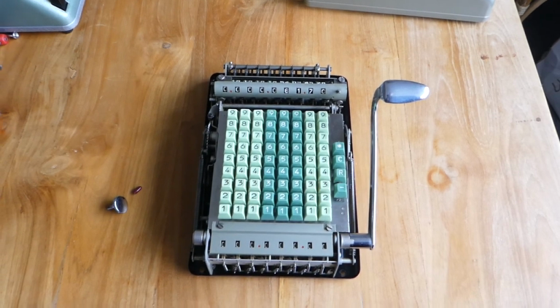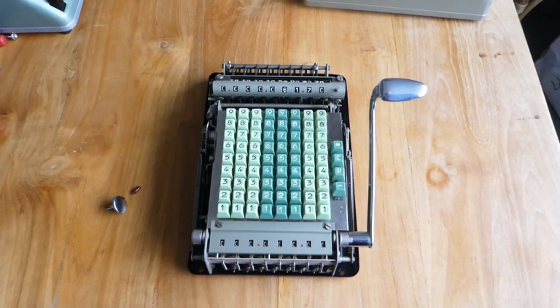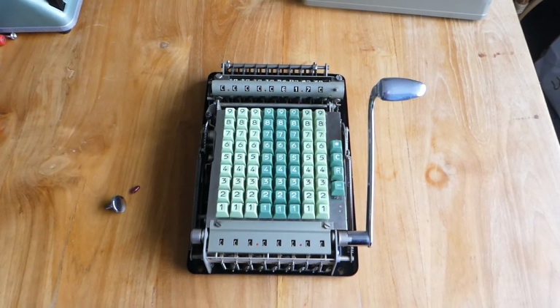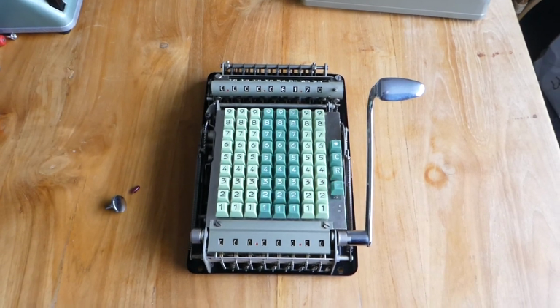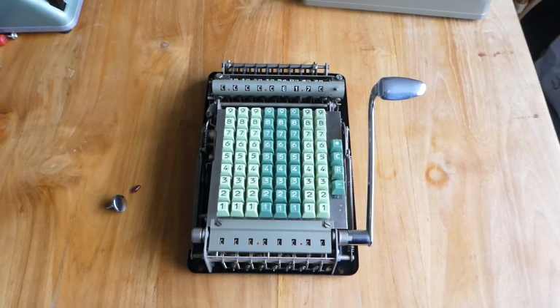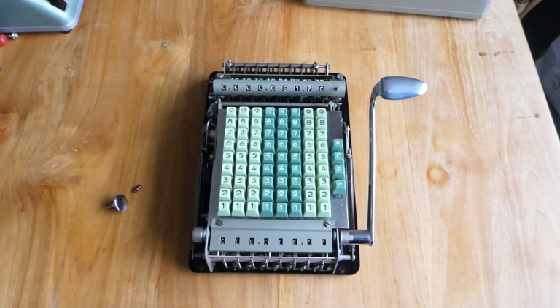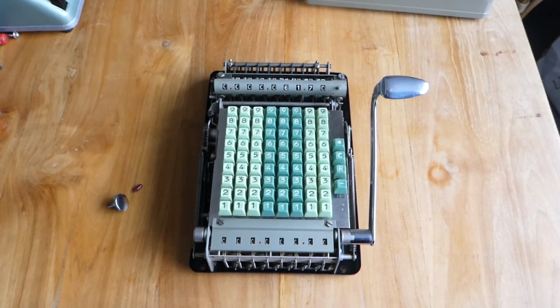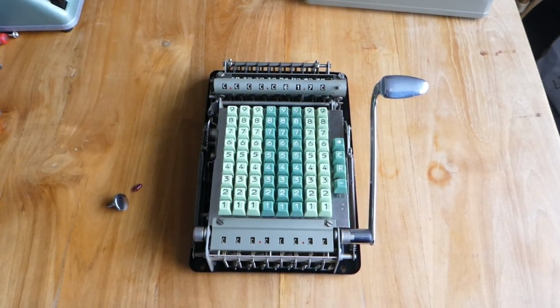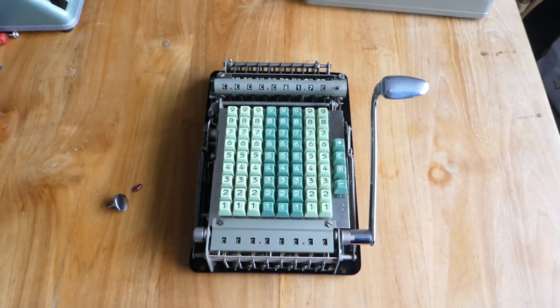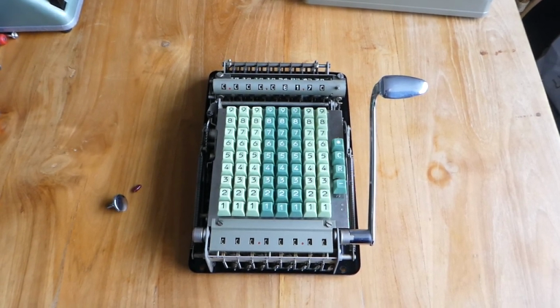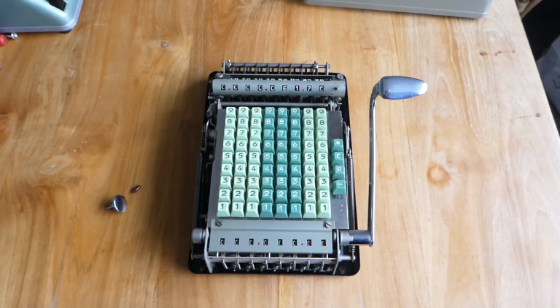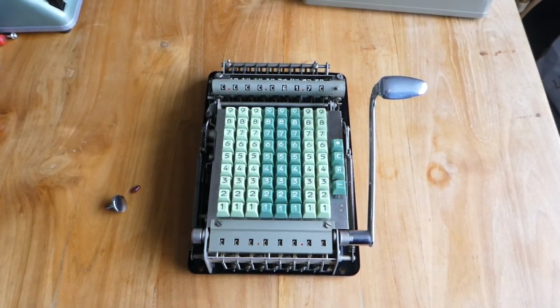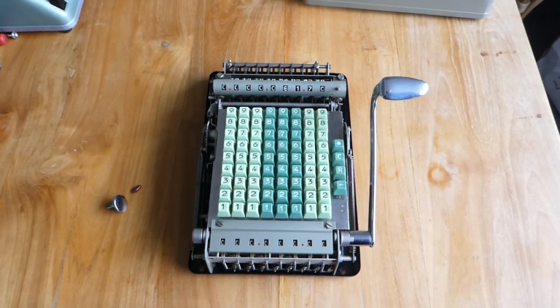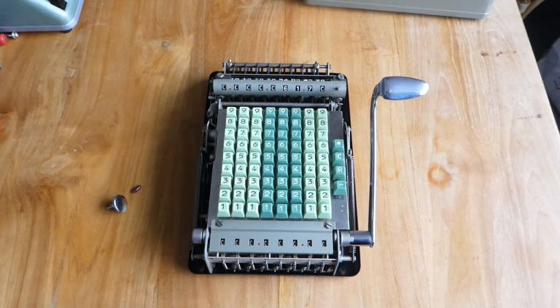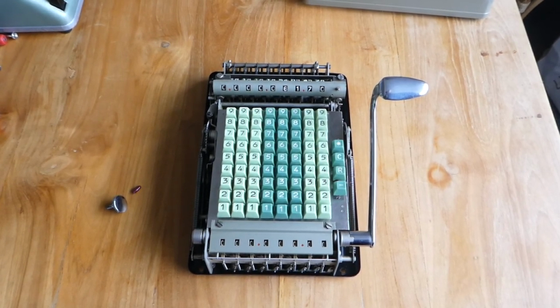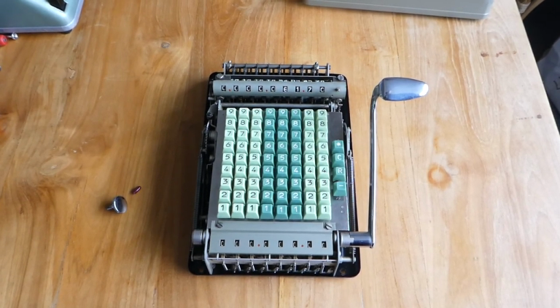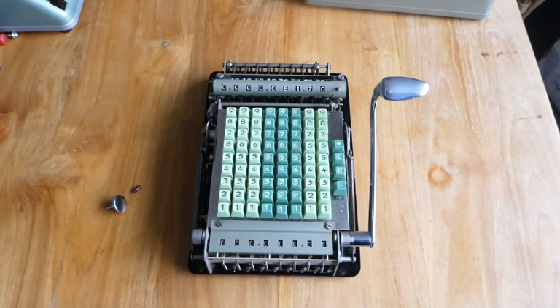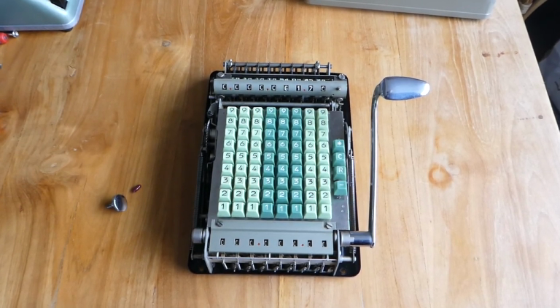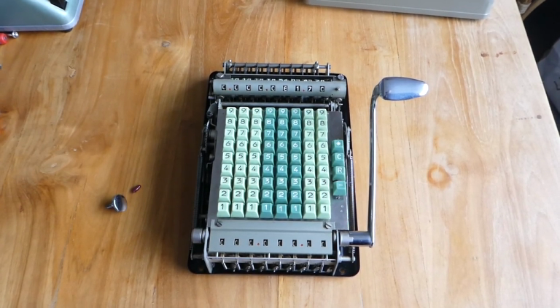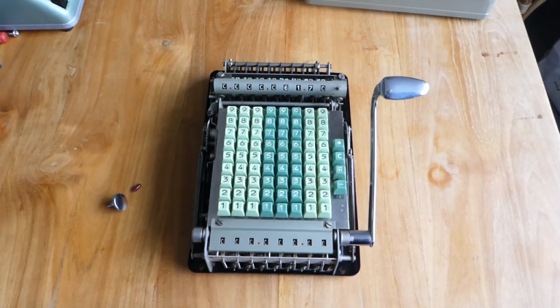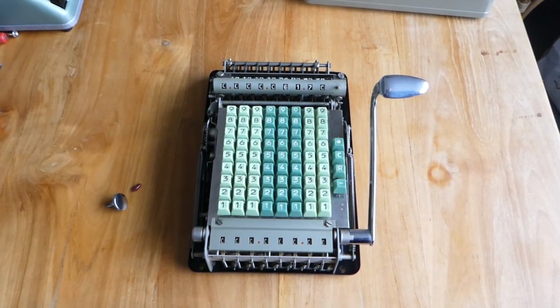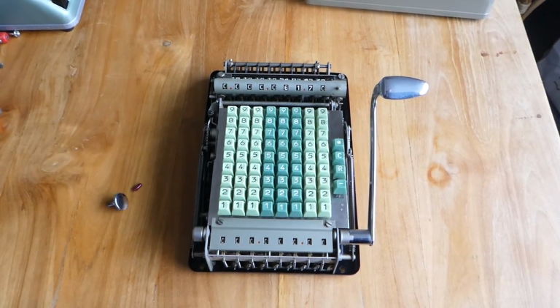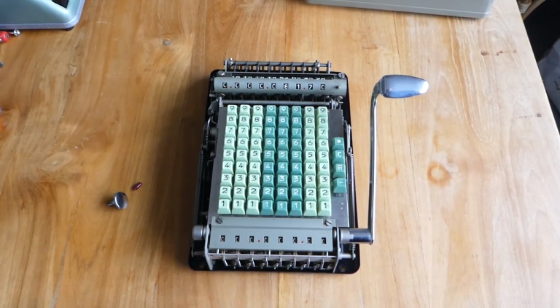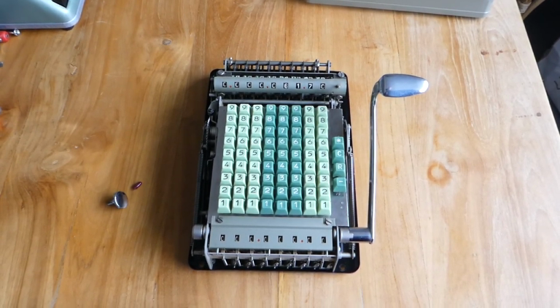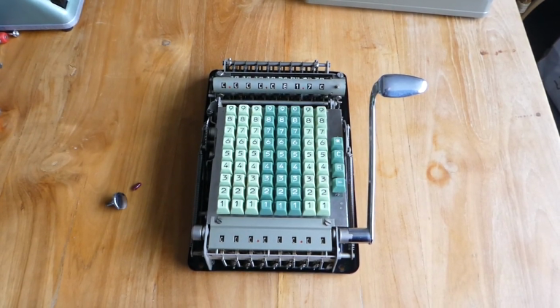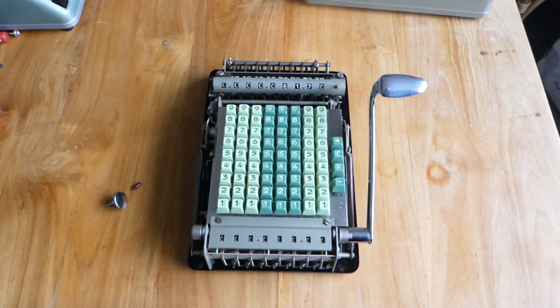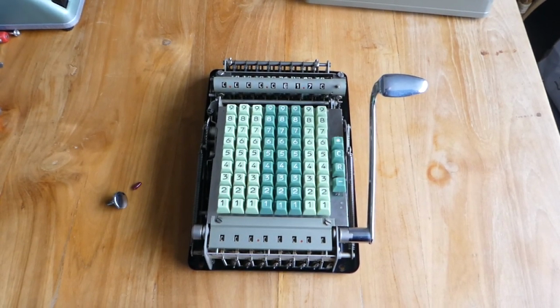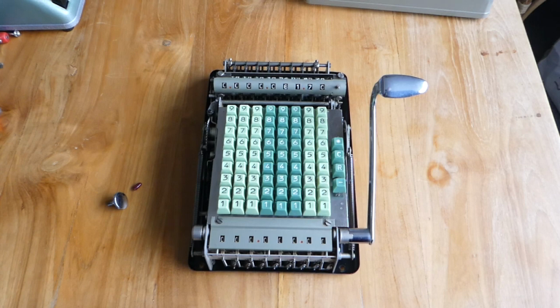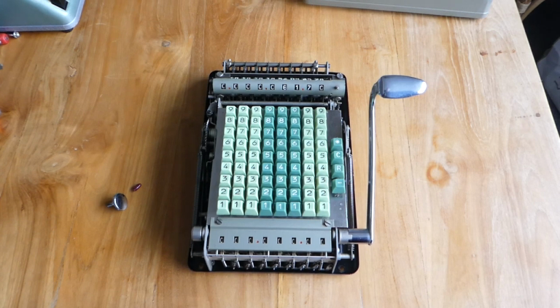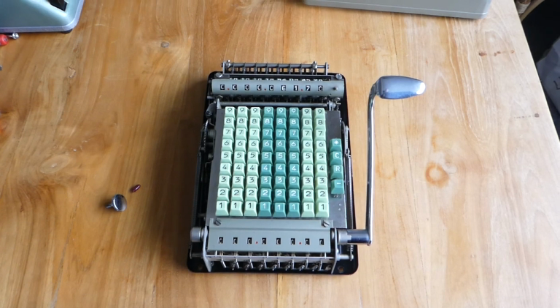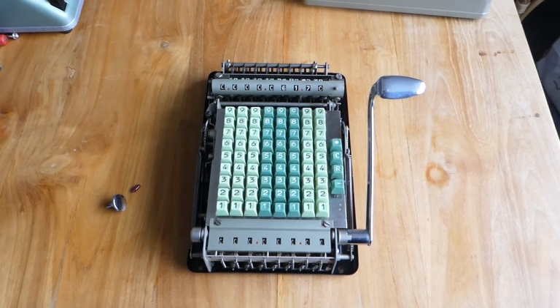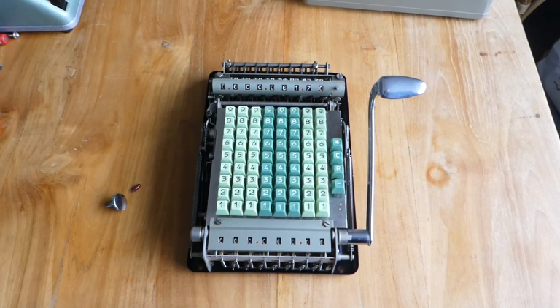So that was the Brunsviga 90TA. Thank you for watching.